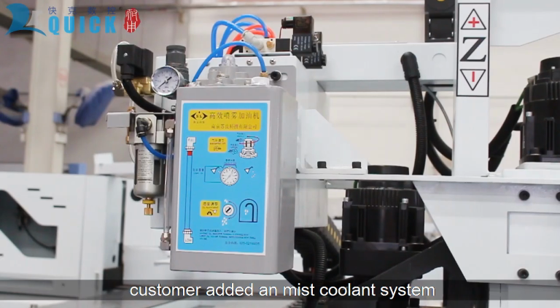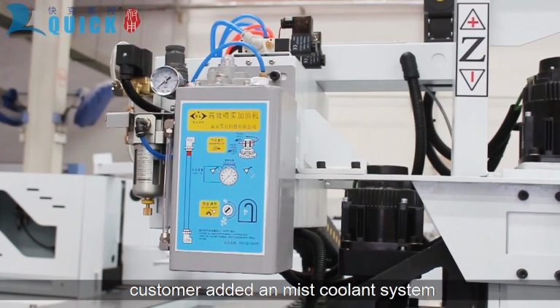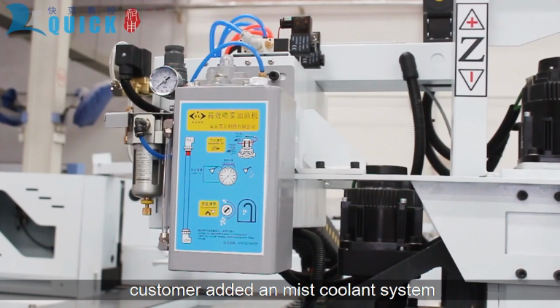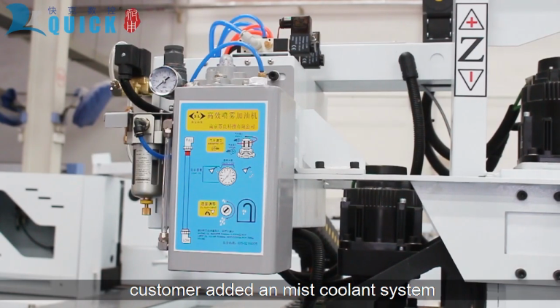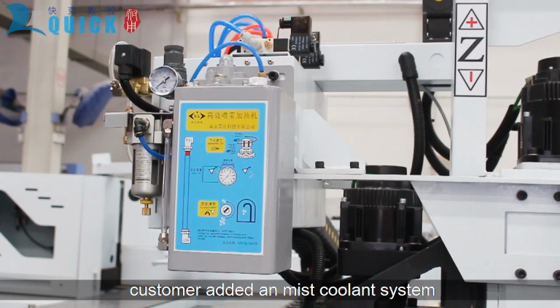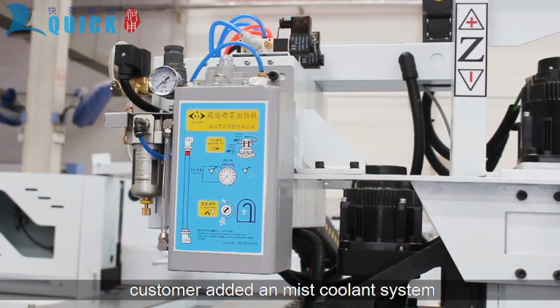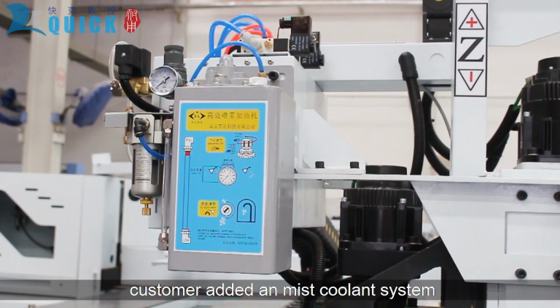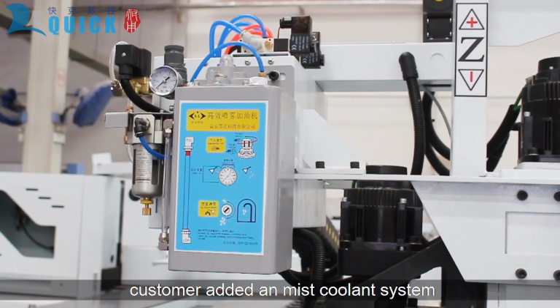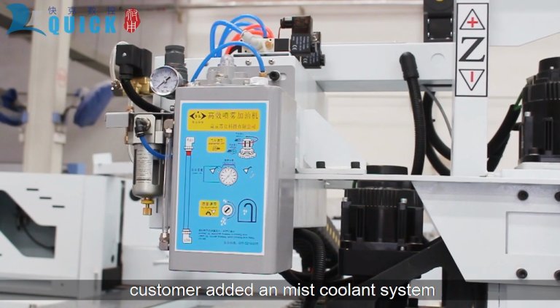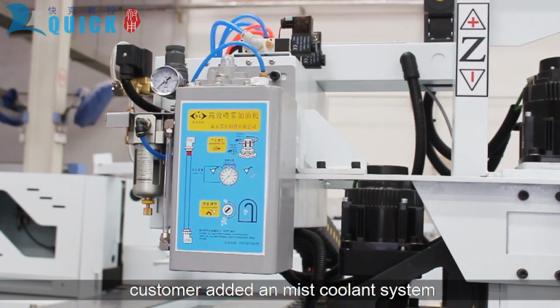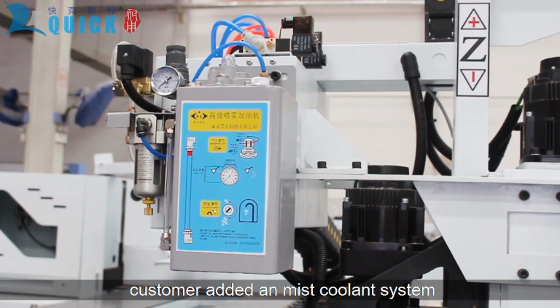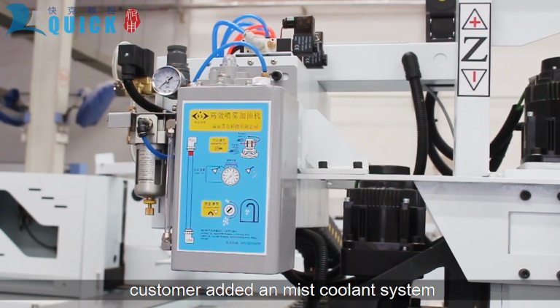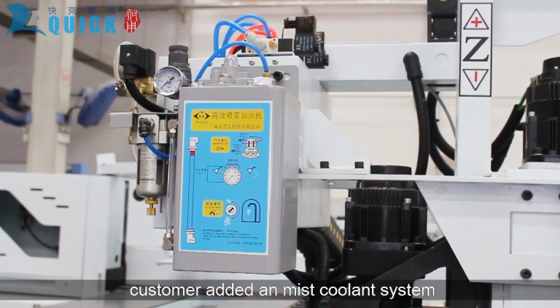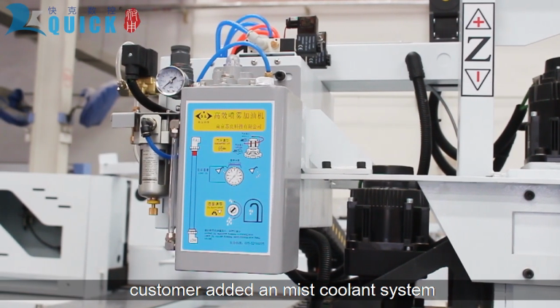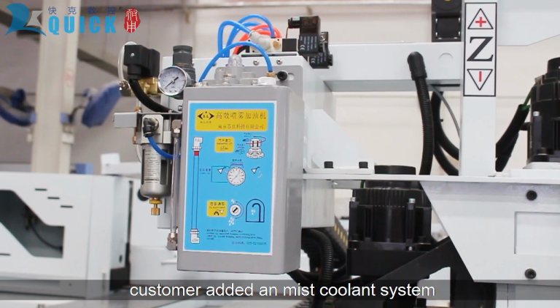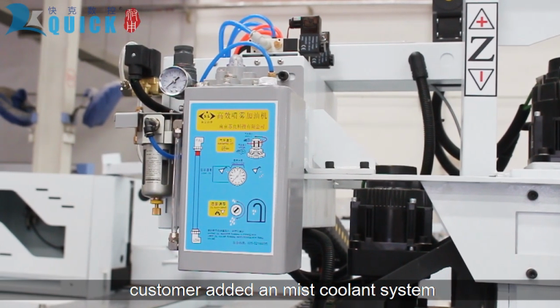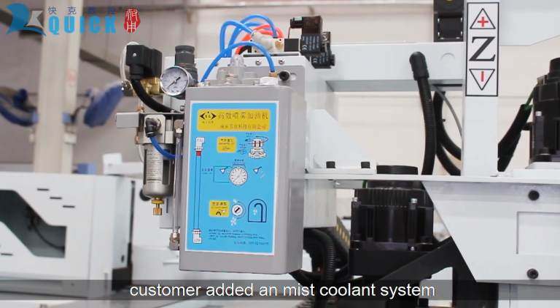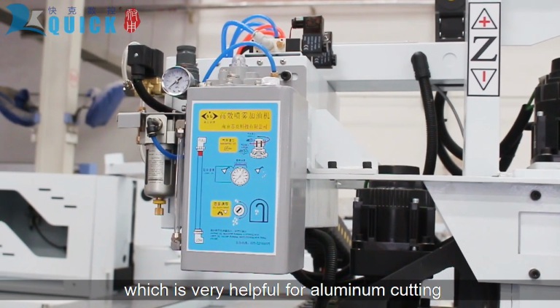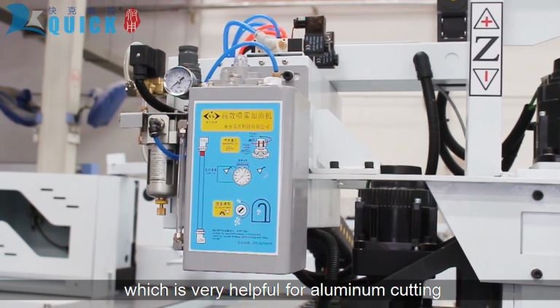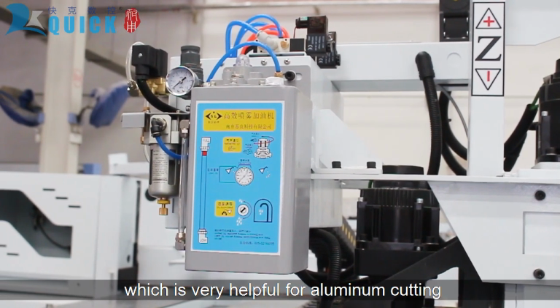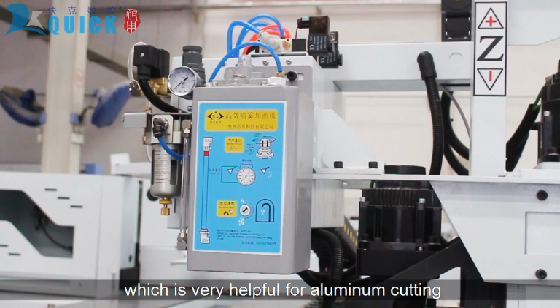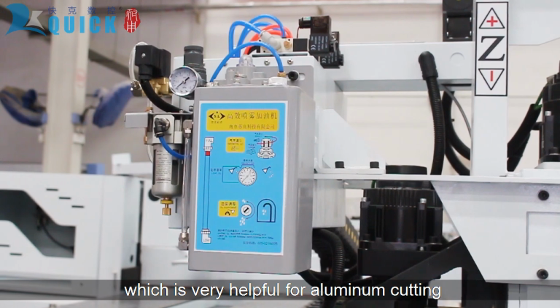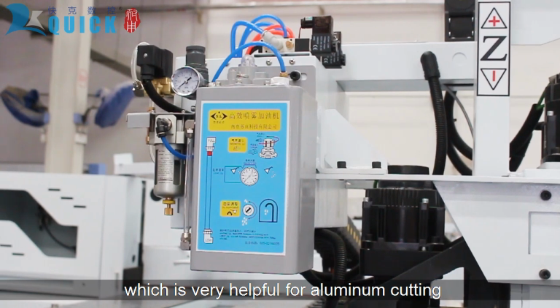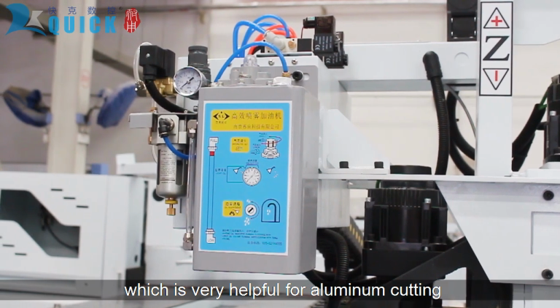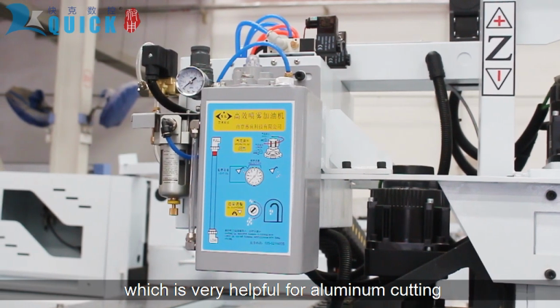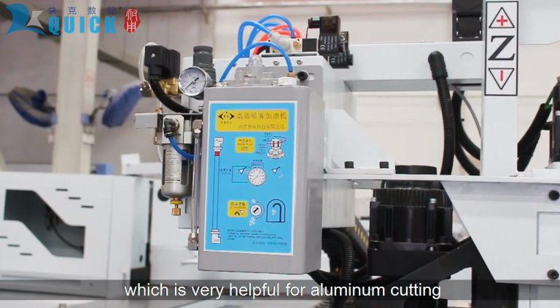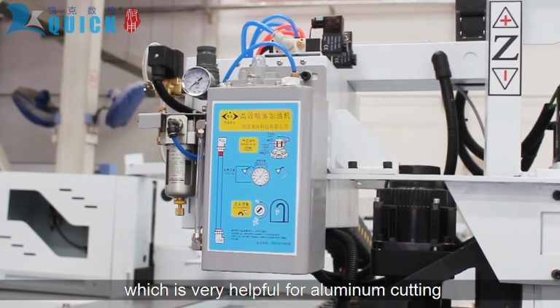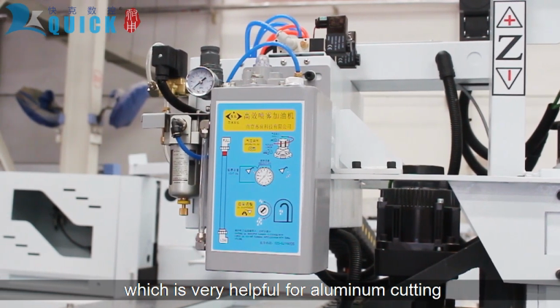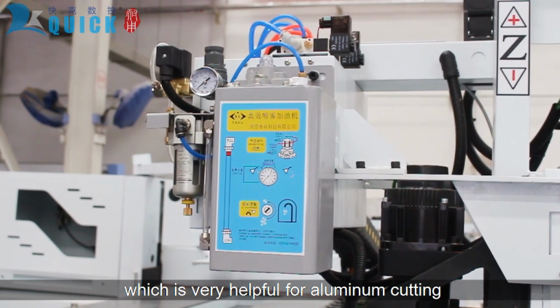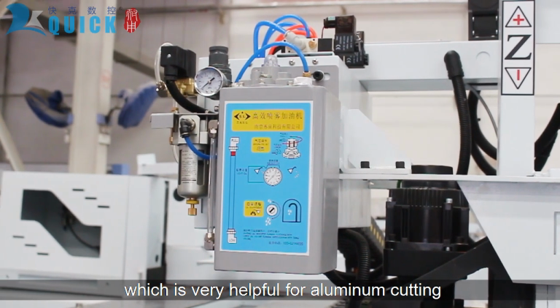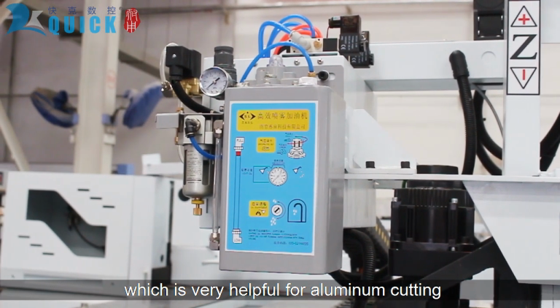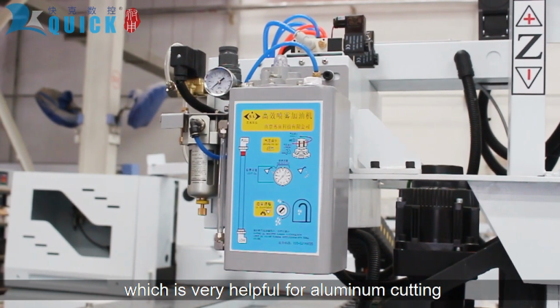The customer added a mist cooling system, which is very helpful for aluminum cutting.